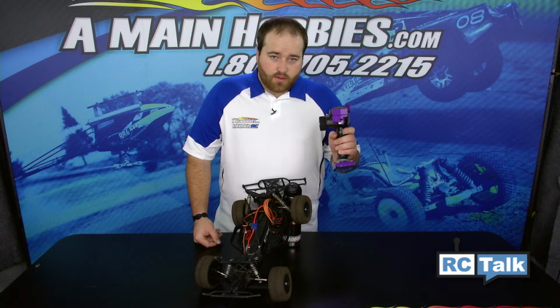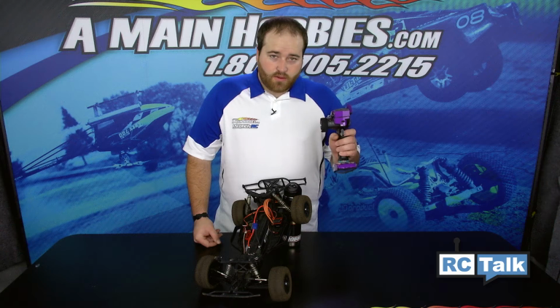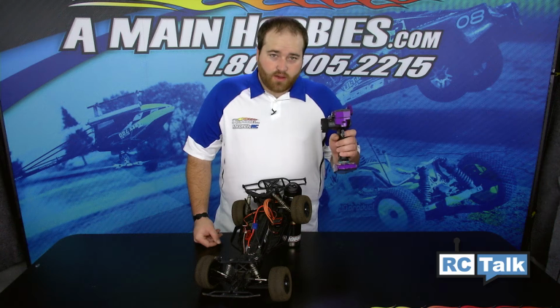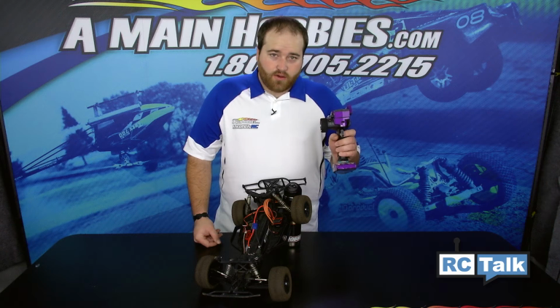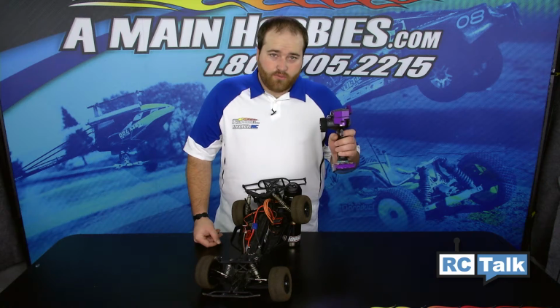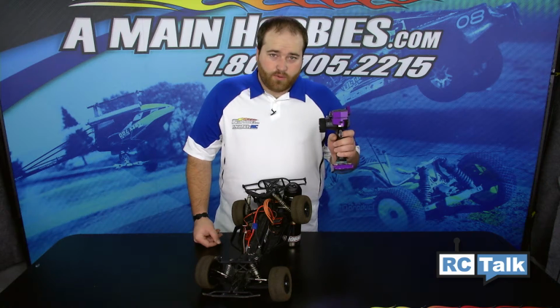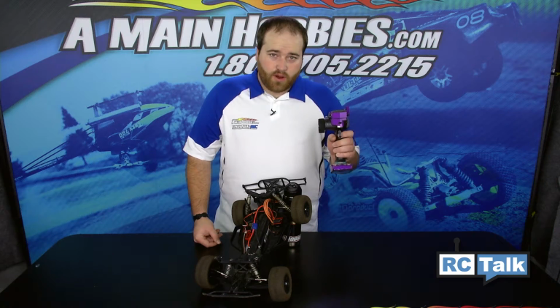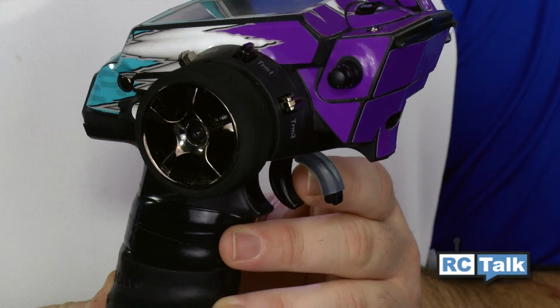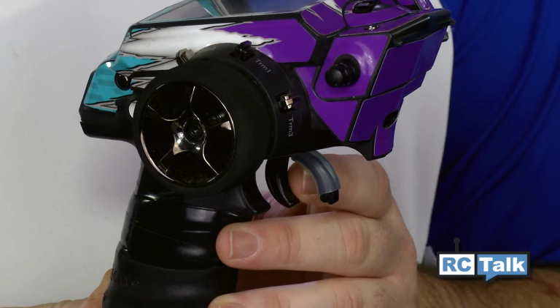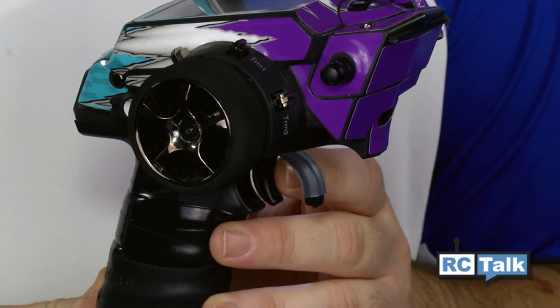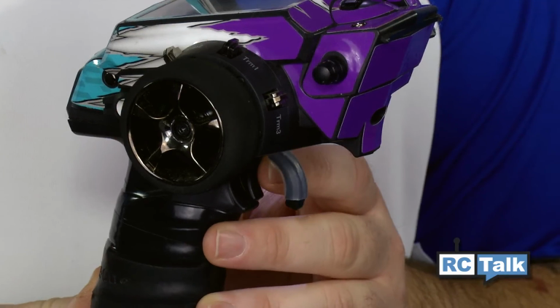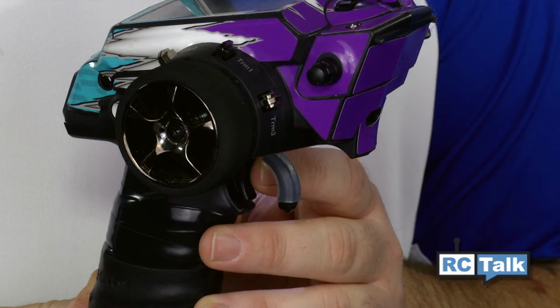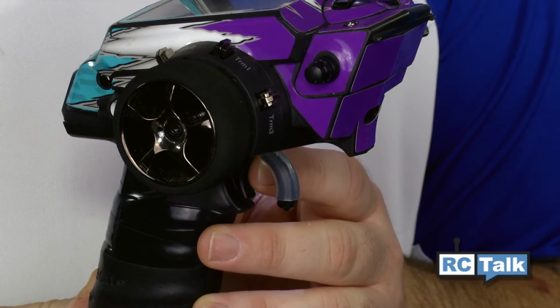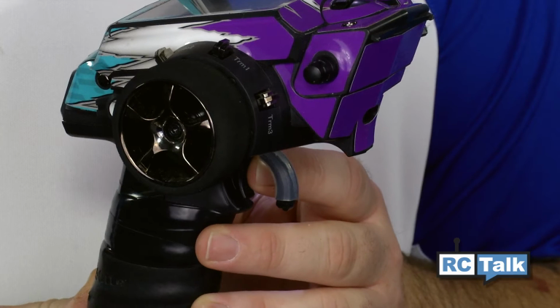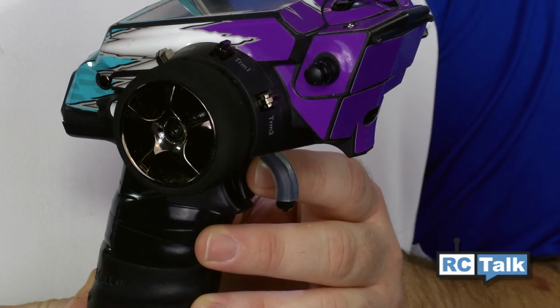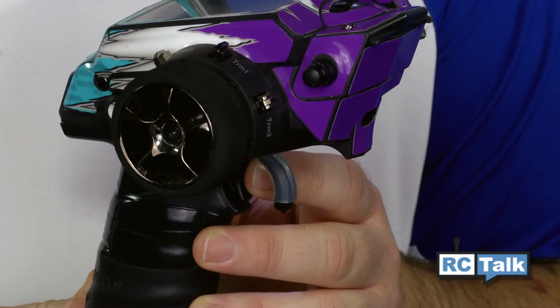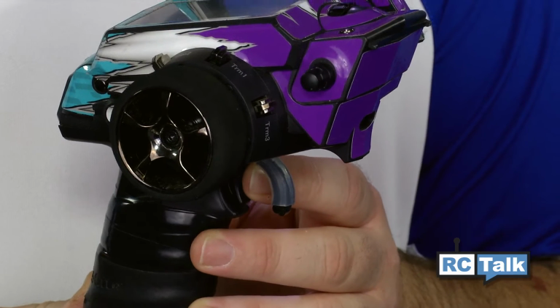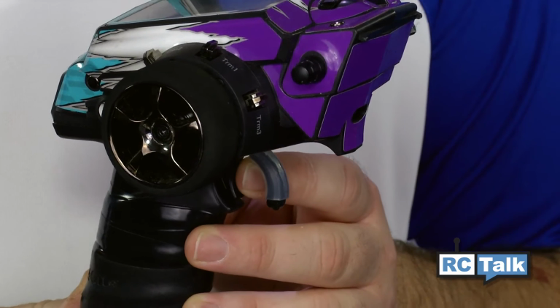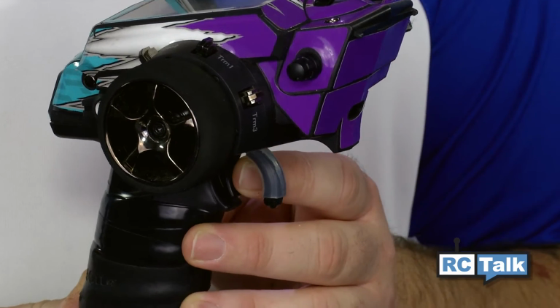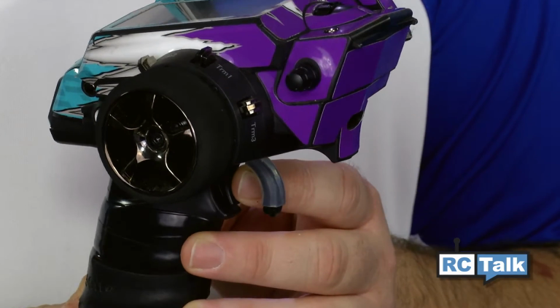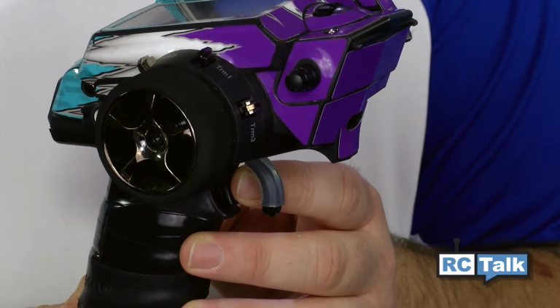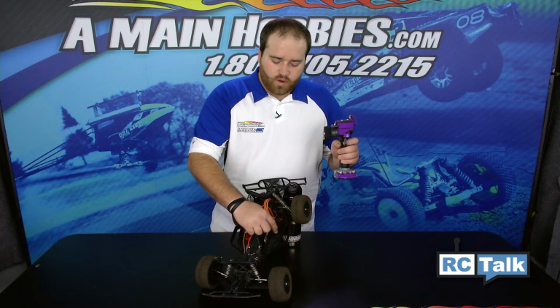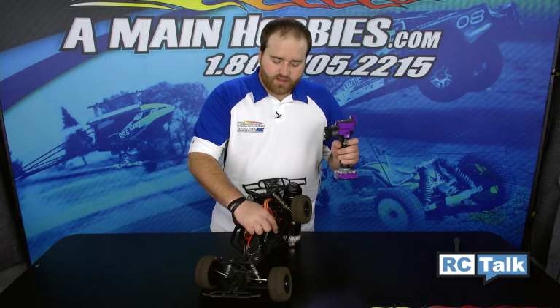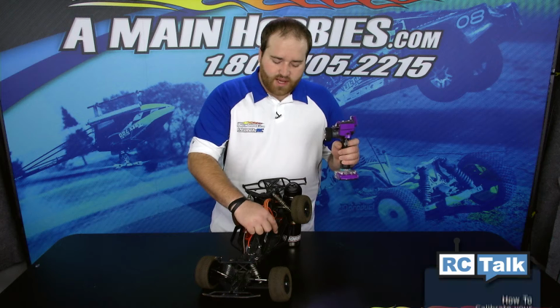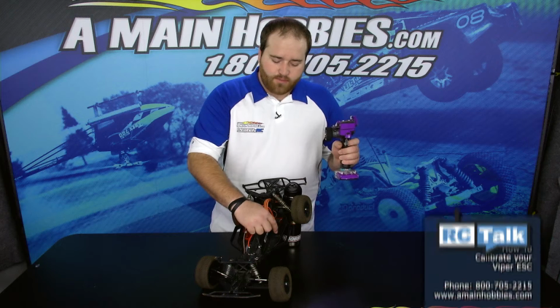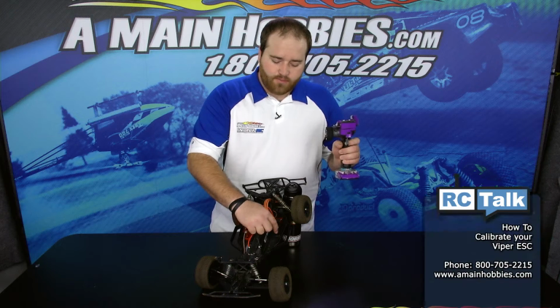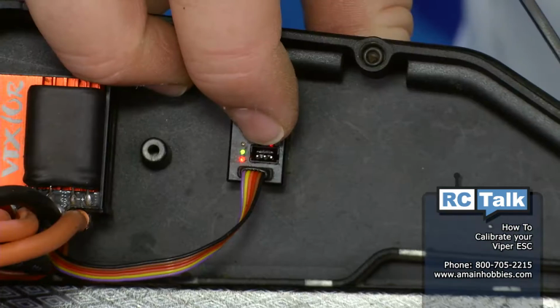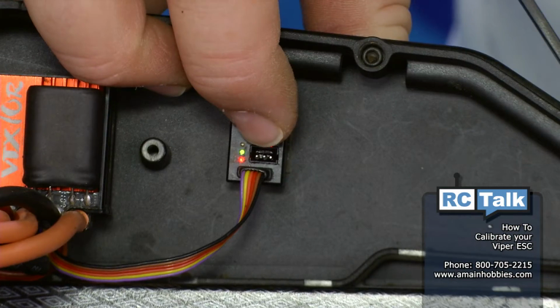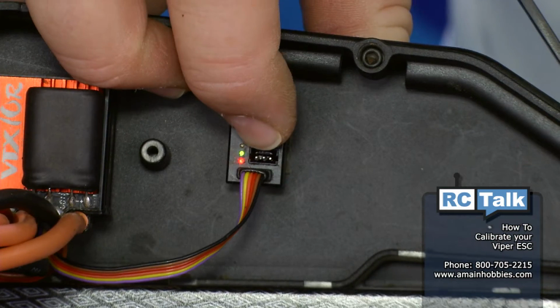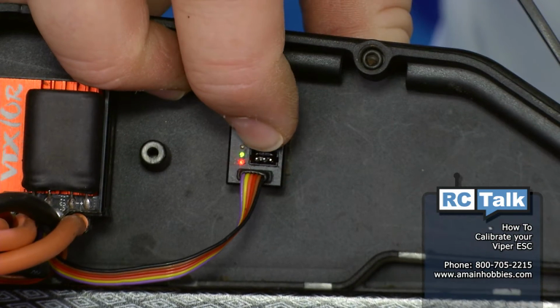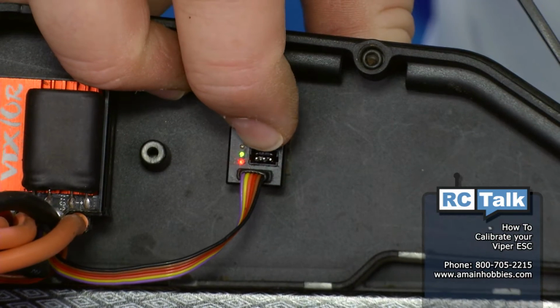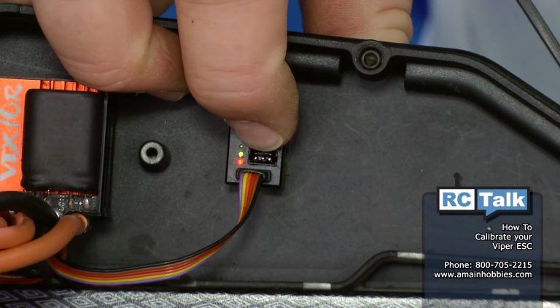Go ahead and hold full throttle now, and I'm going to hit the power button one time — you're going to hear a tone.